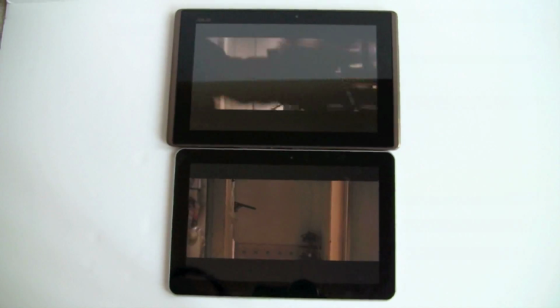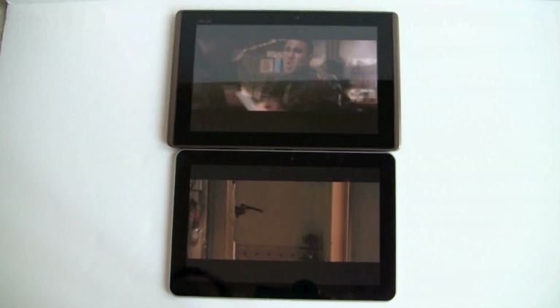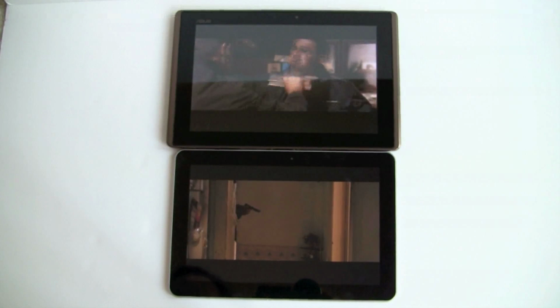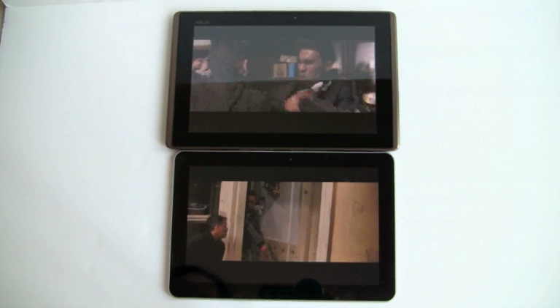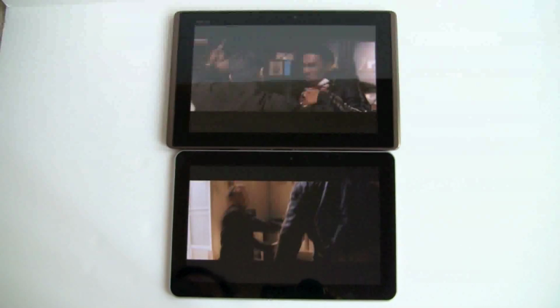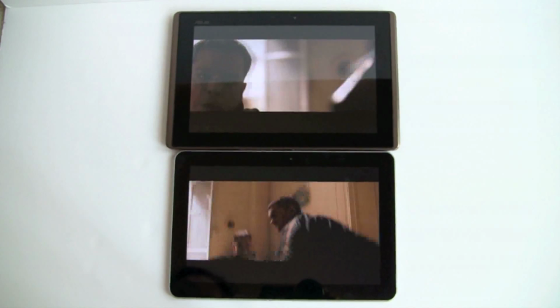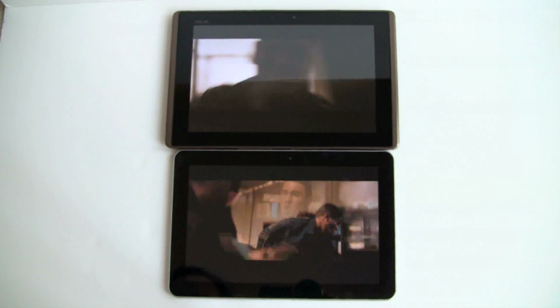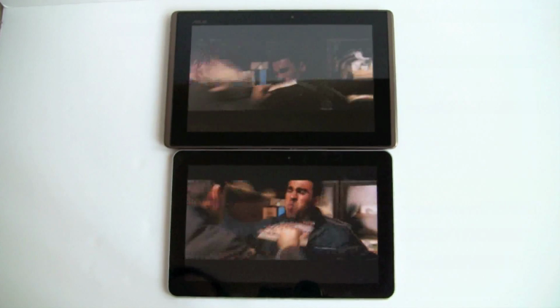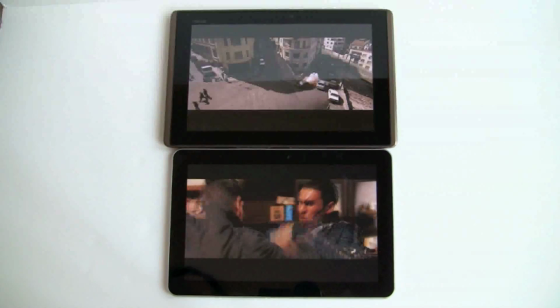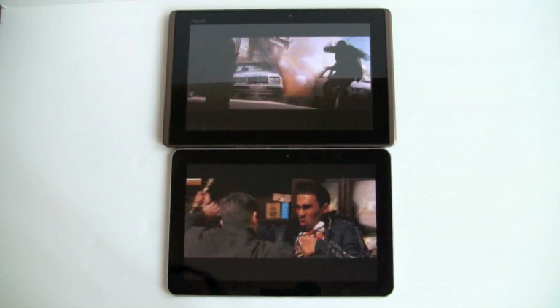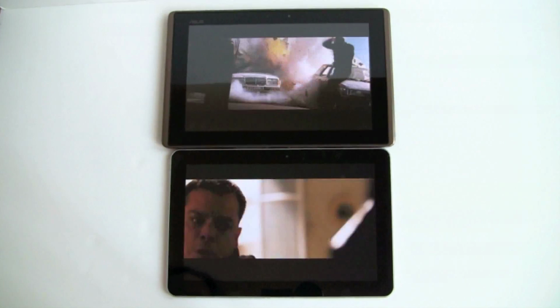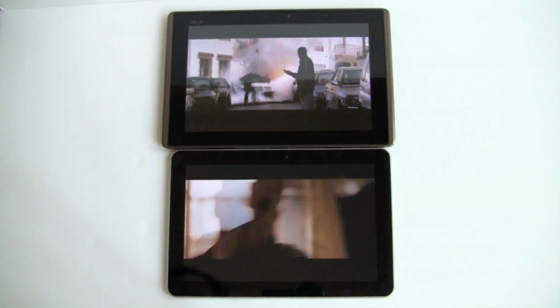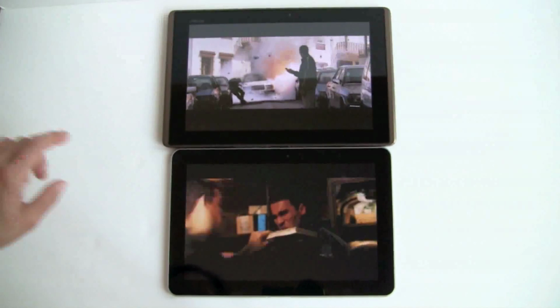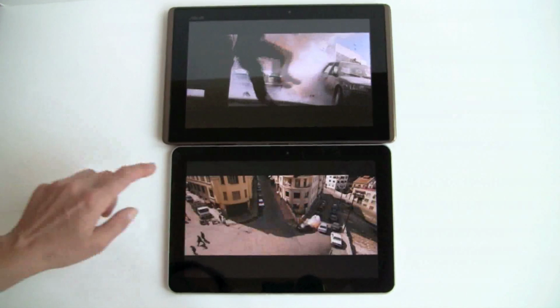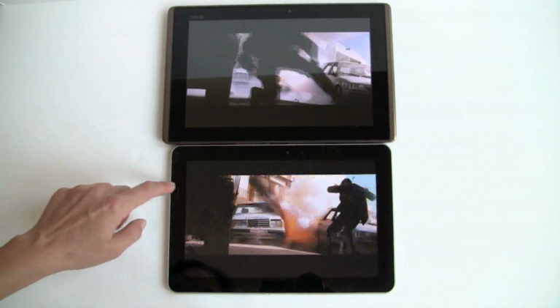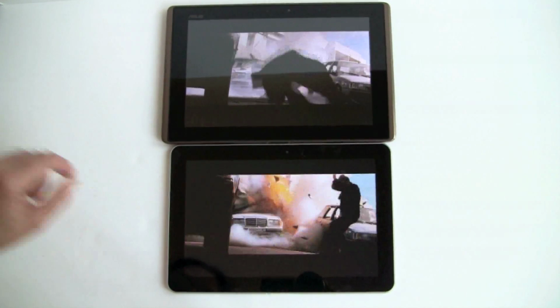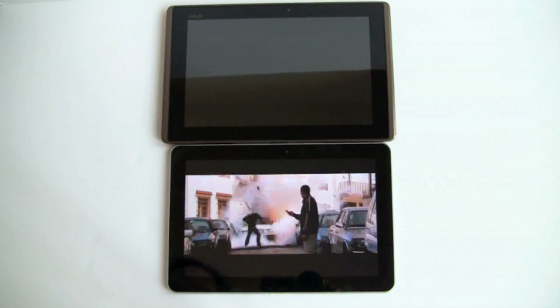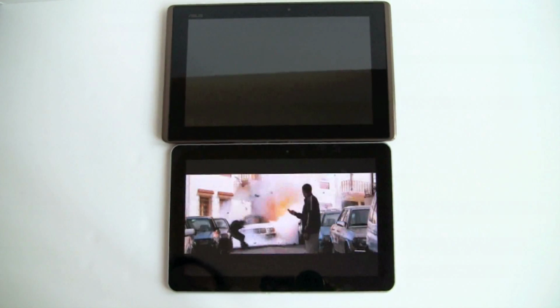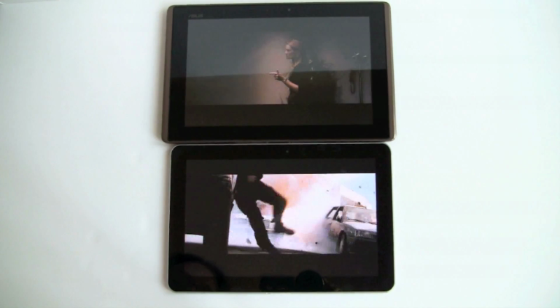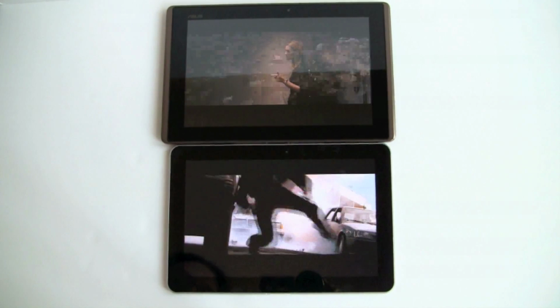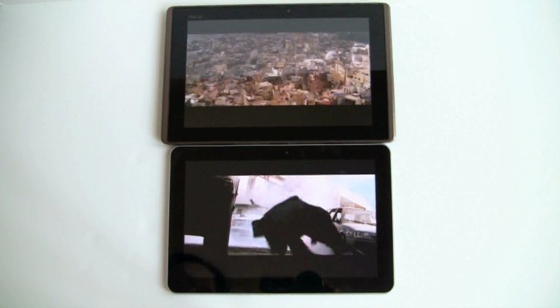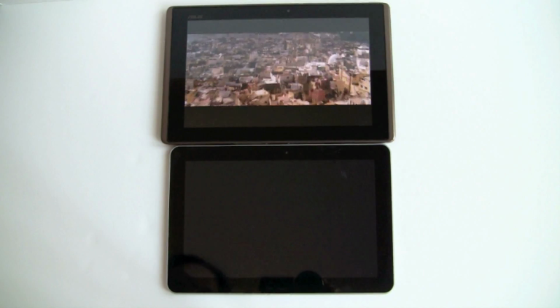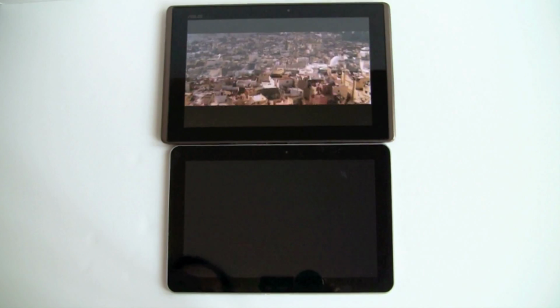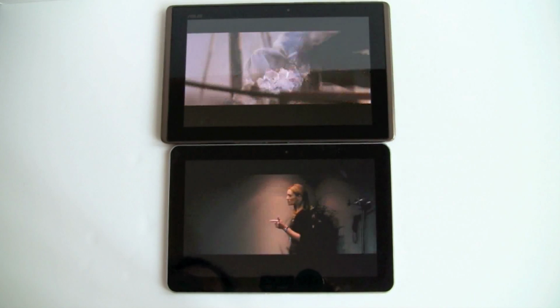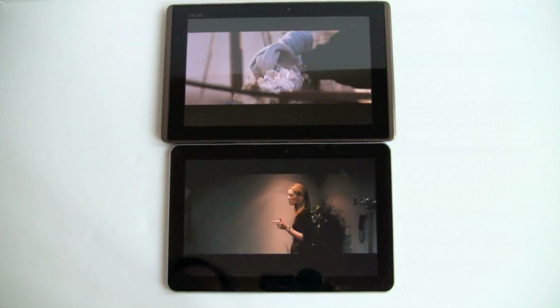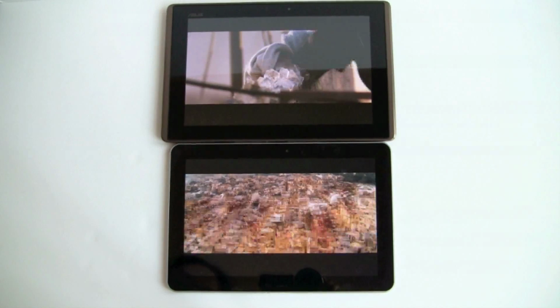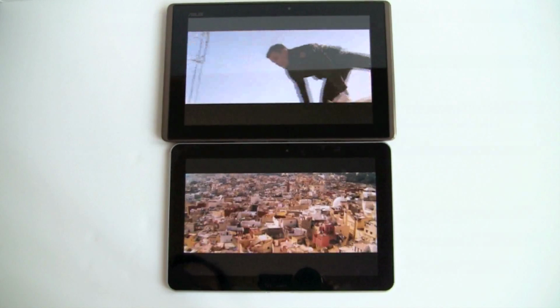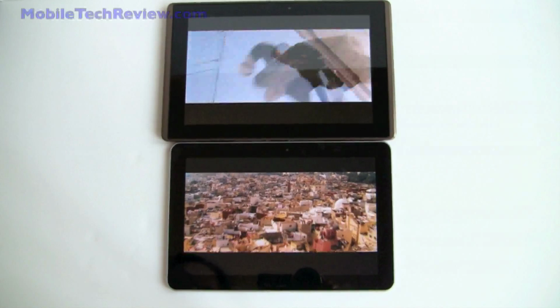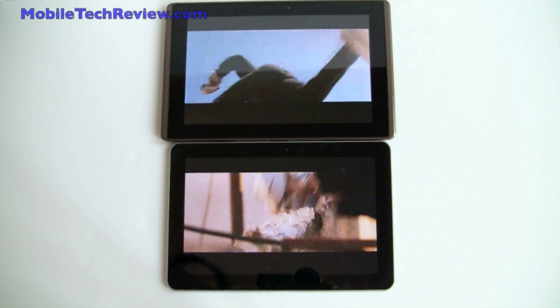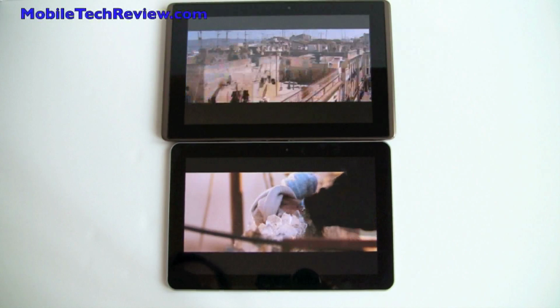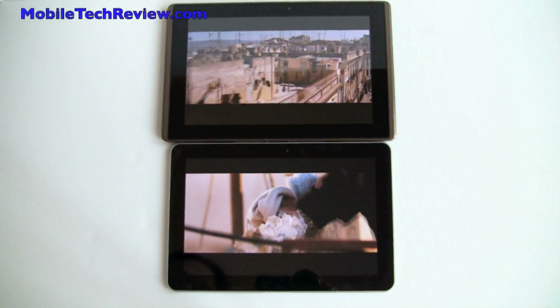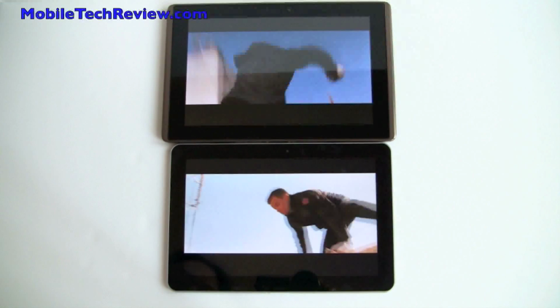The color saturation being hyped up on the Galaxy Tab is certainly pleasing, but in terms of performance they're equal.